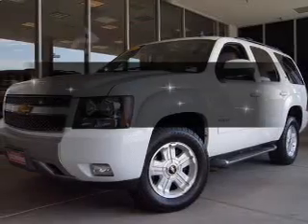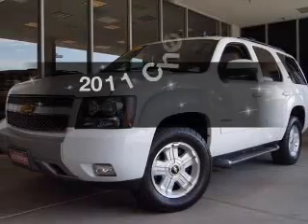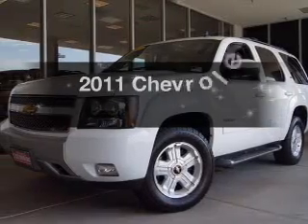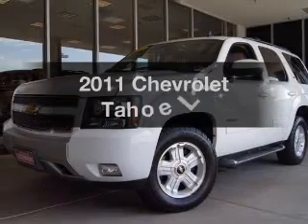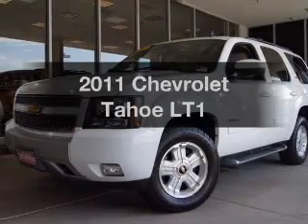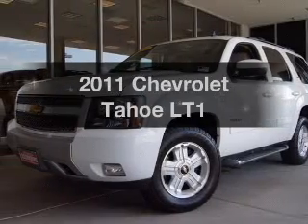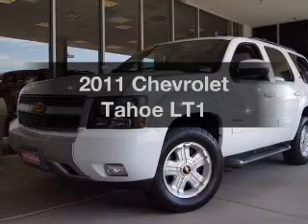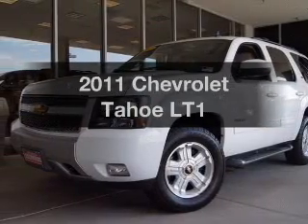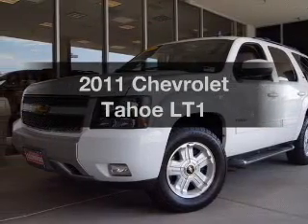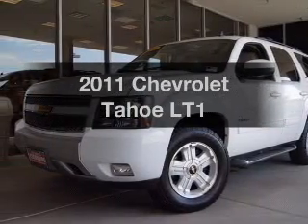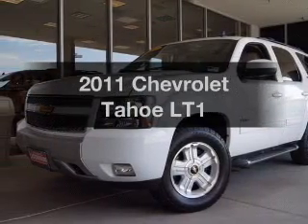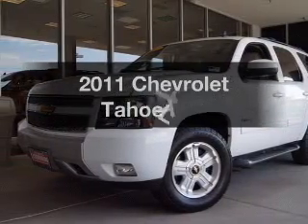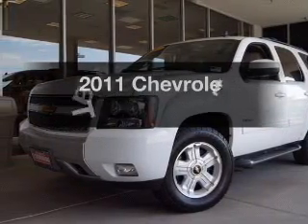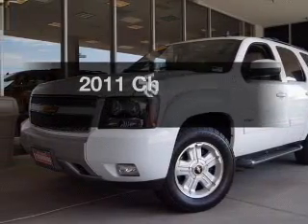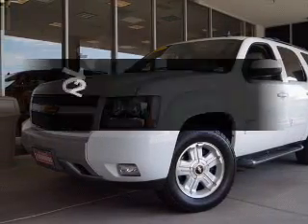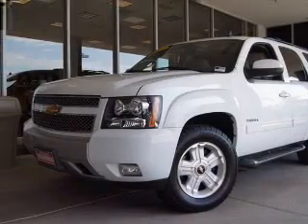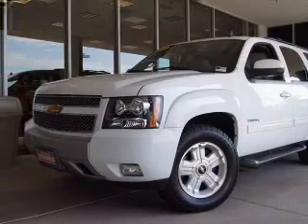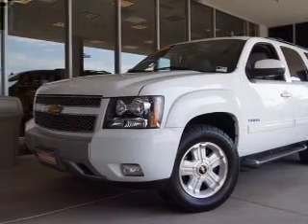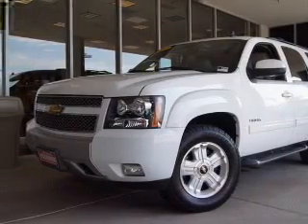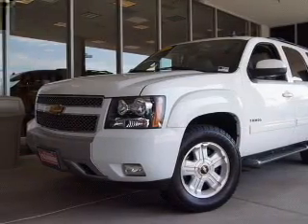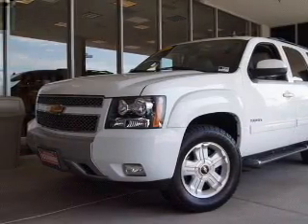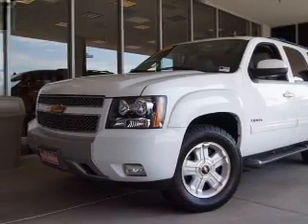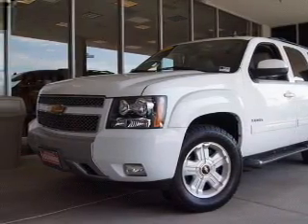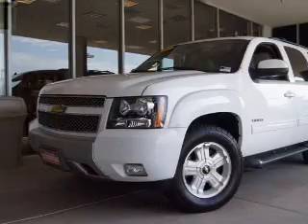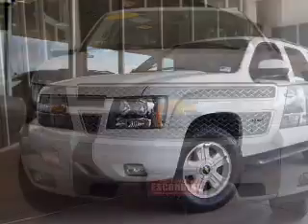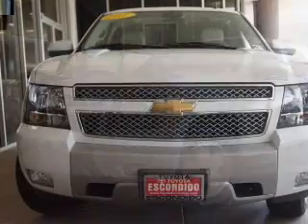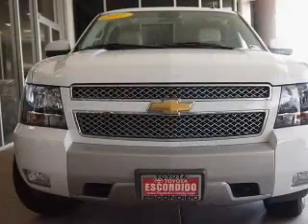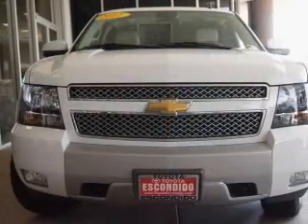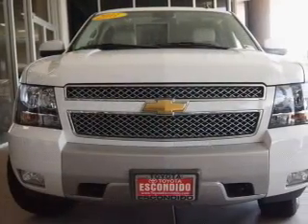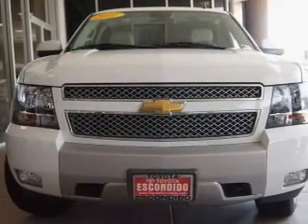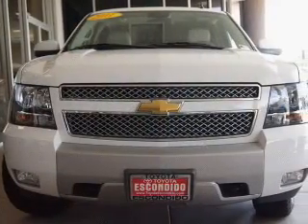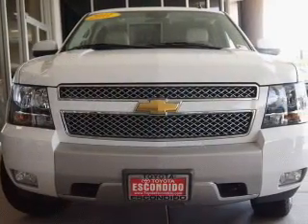Introducing the 2011 Chevrolet Tahoe. Travel the roads in style and comfort in this great vehicle.